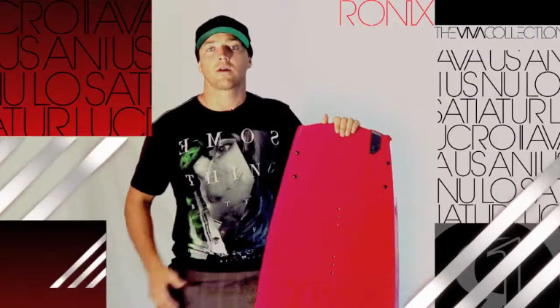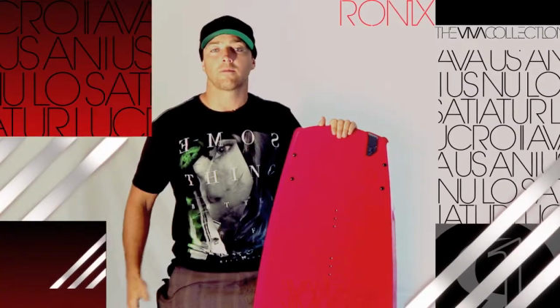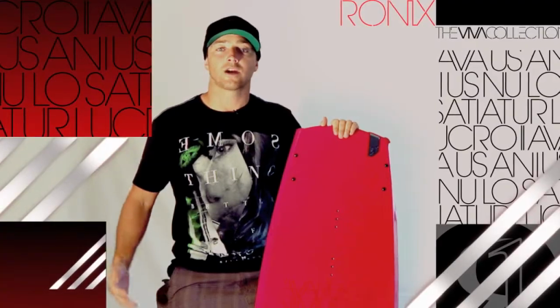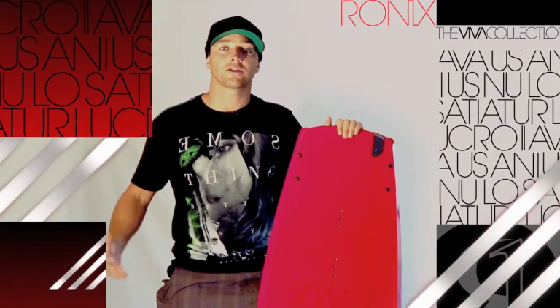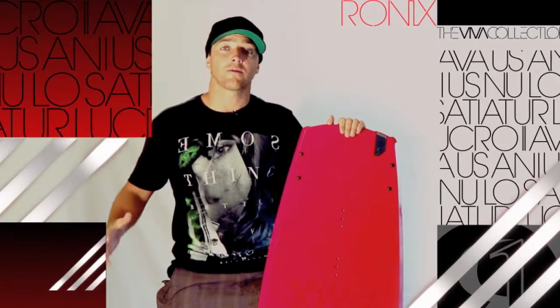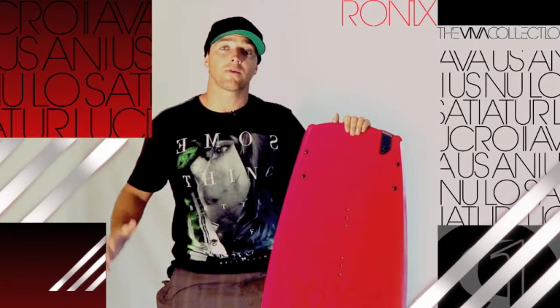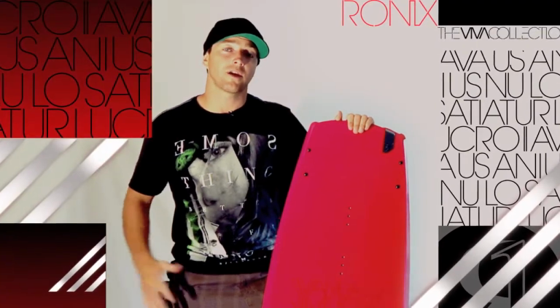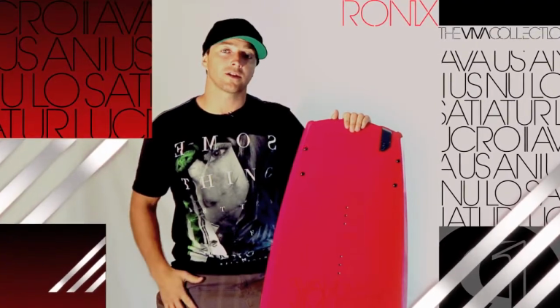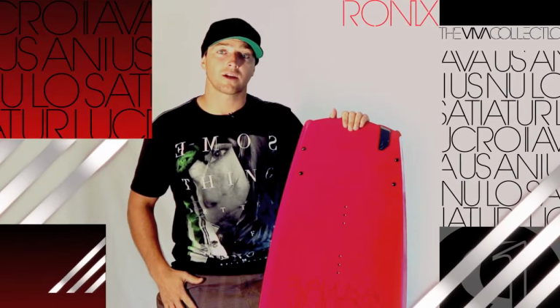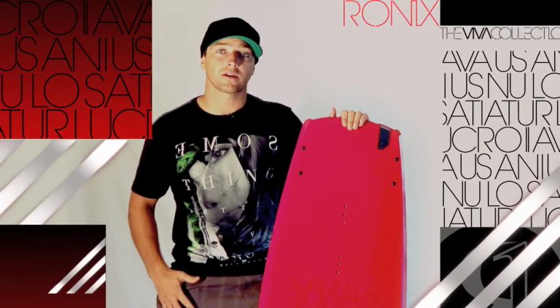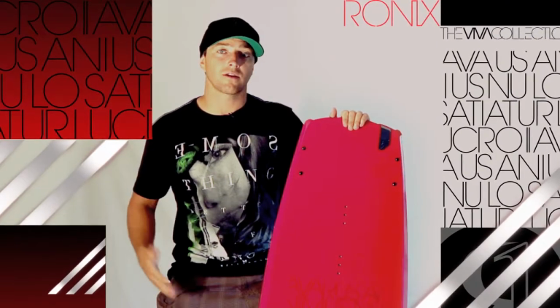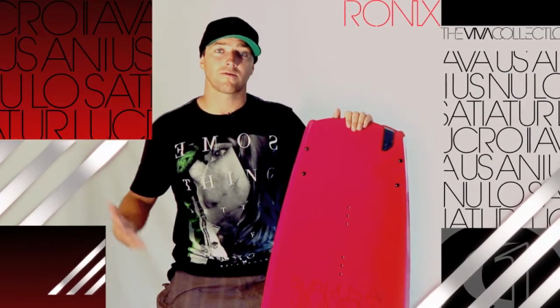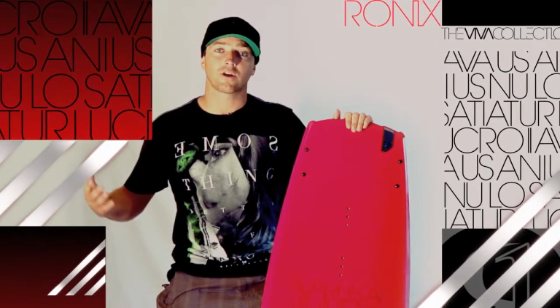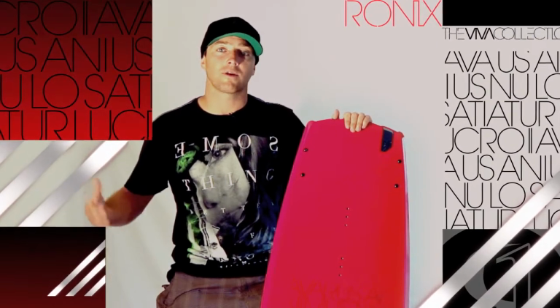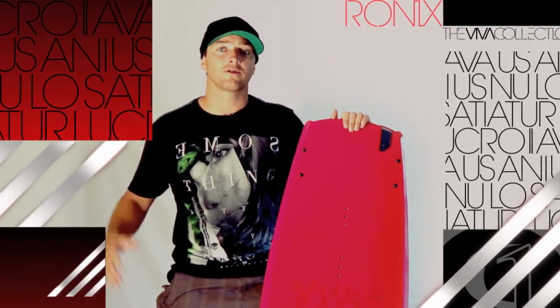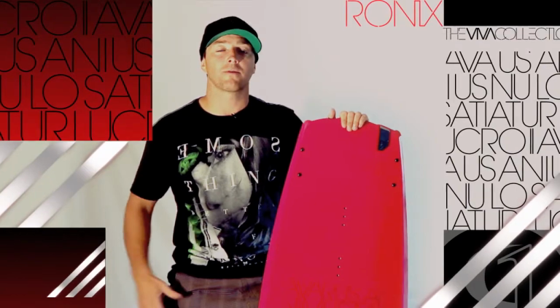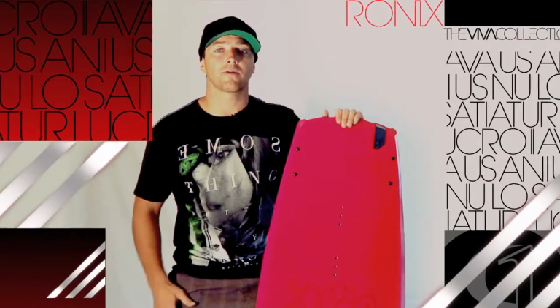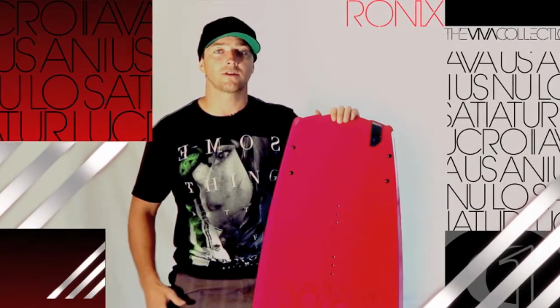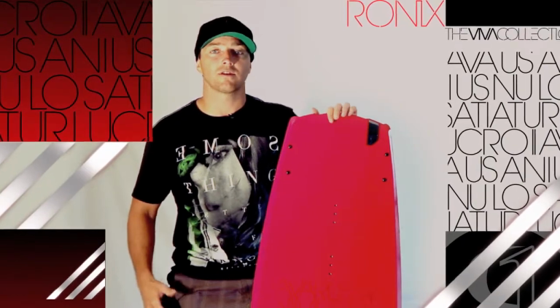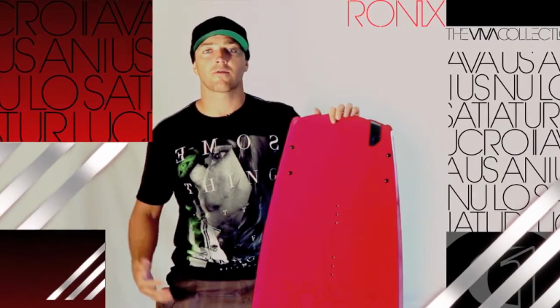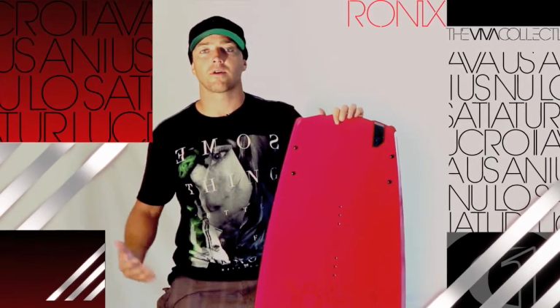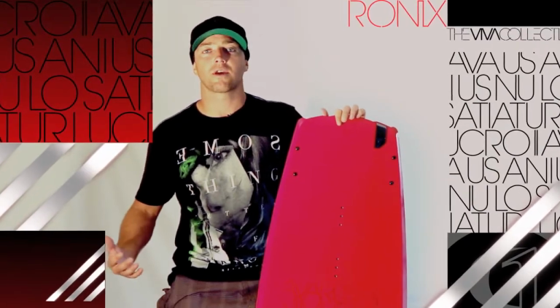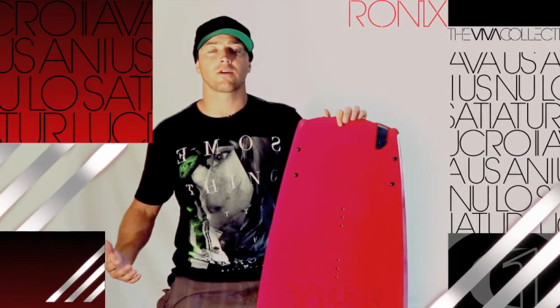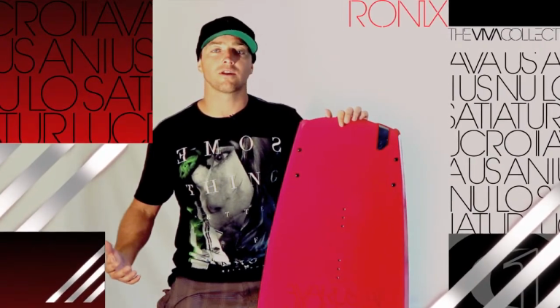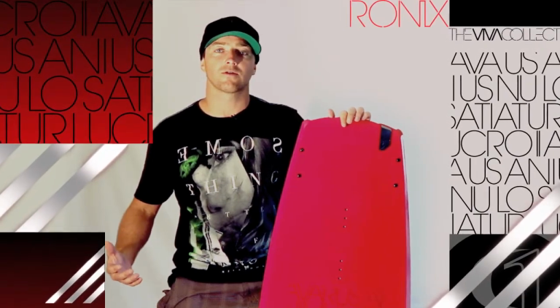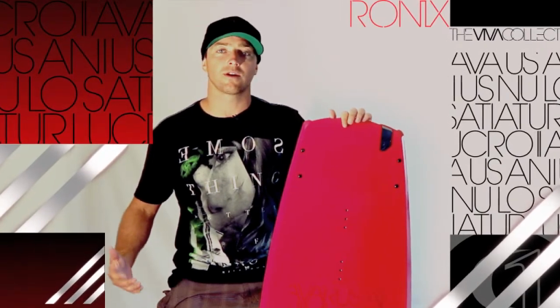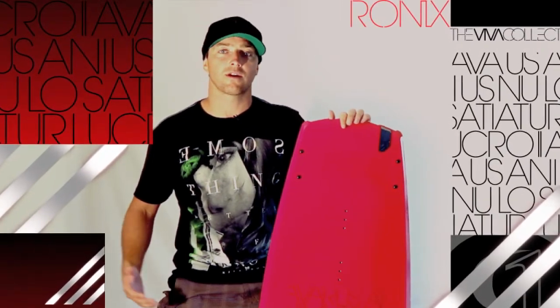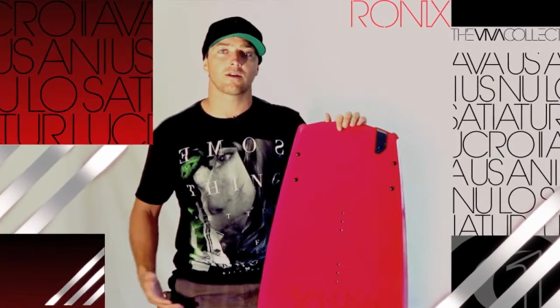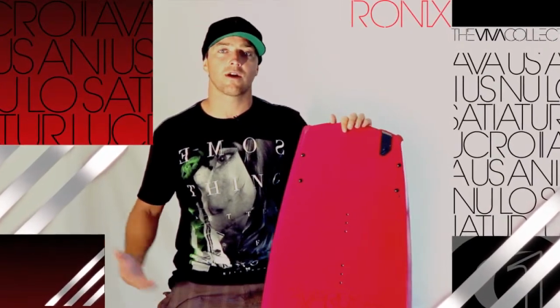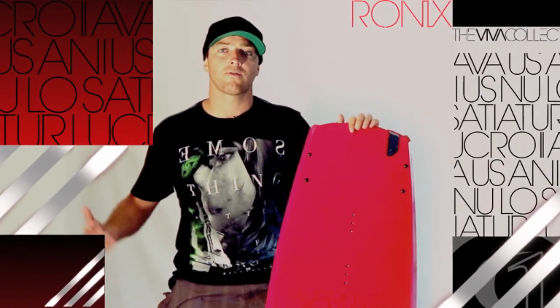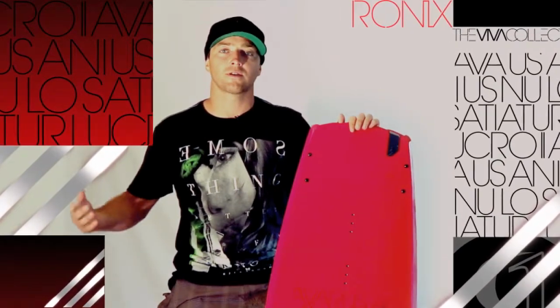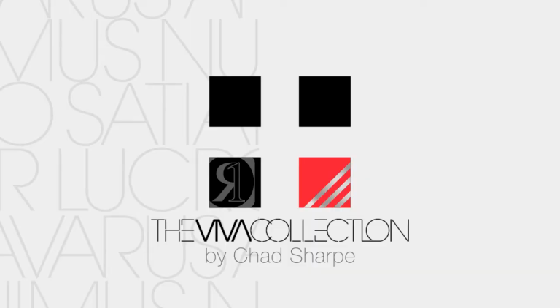I'm Chad Sharp. If you get a chance, I'd love you to try my new shape out this year. I really think you're going to enjoy it and have fun this summer.